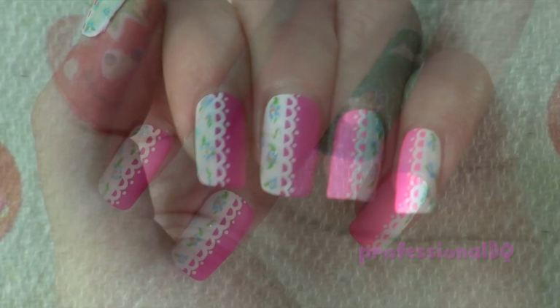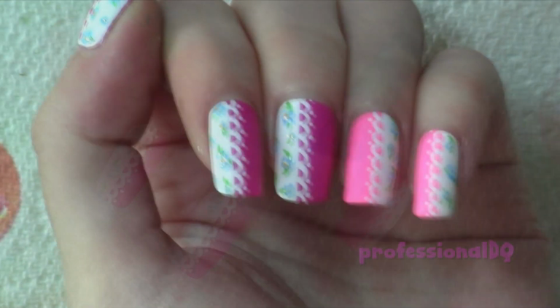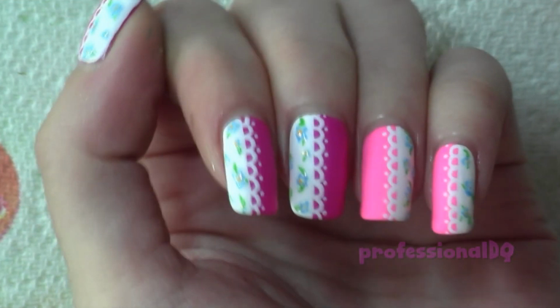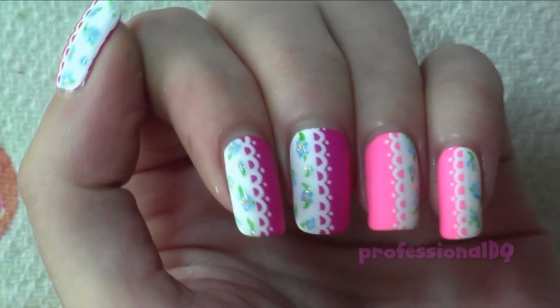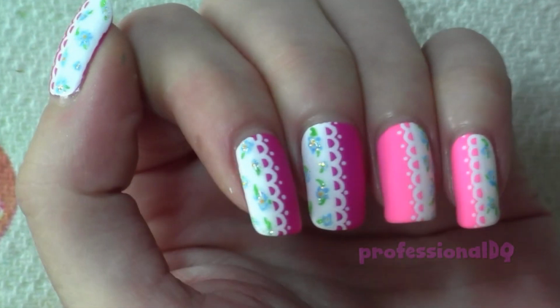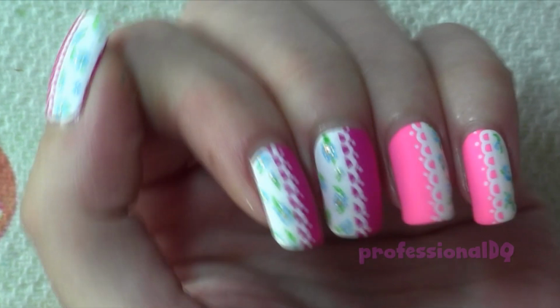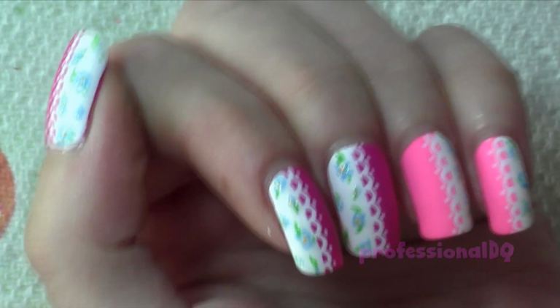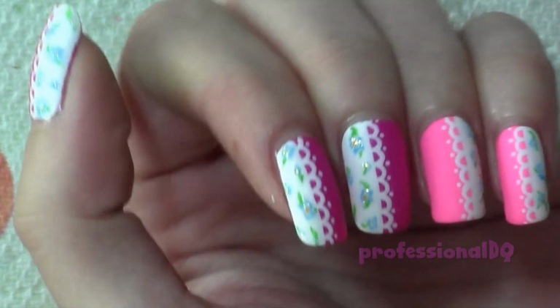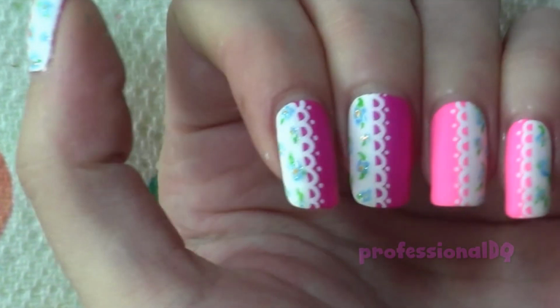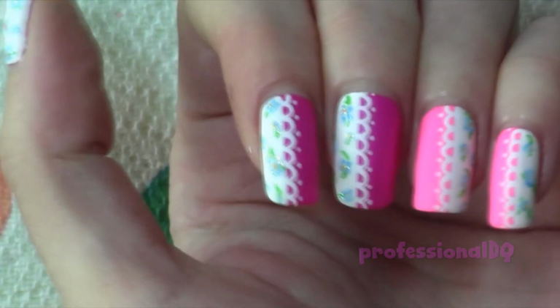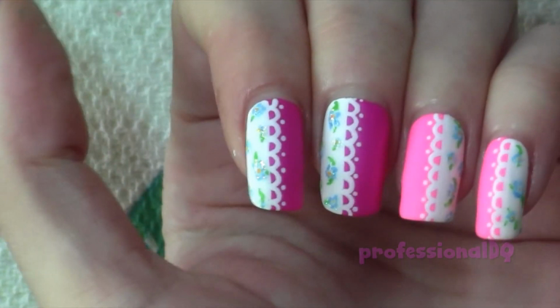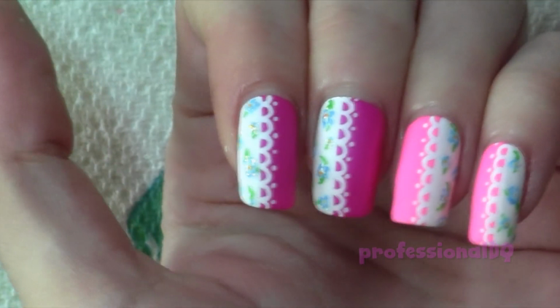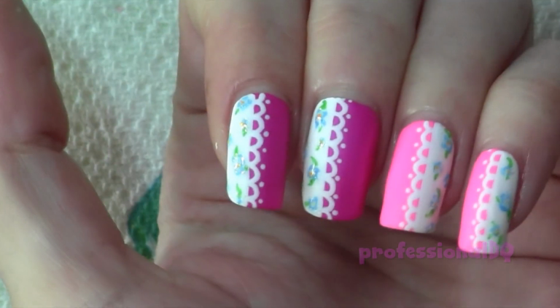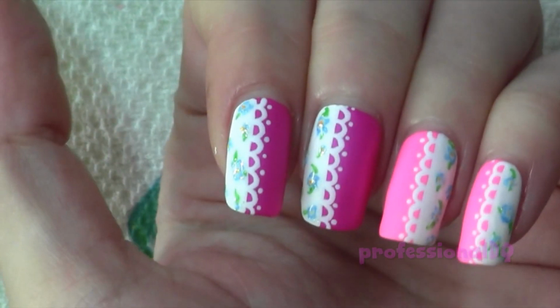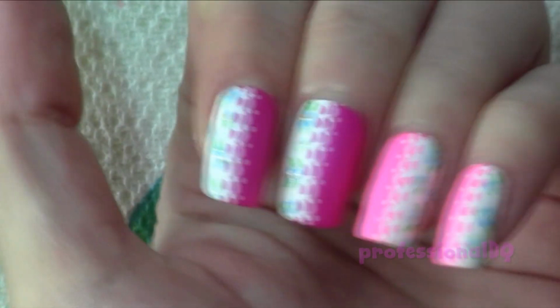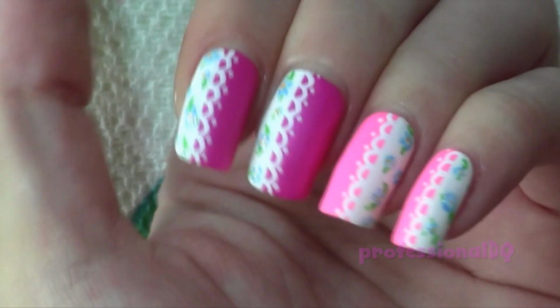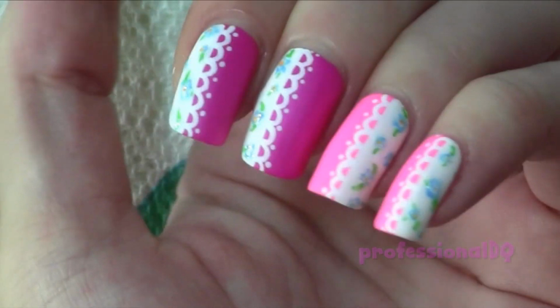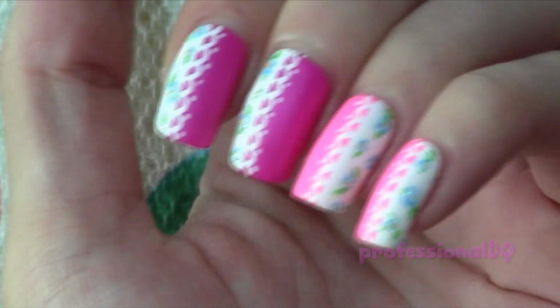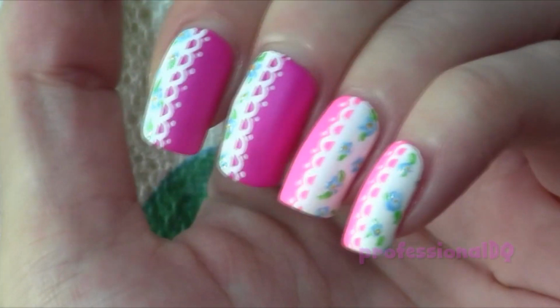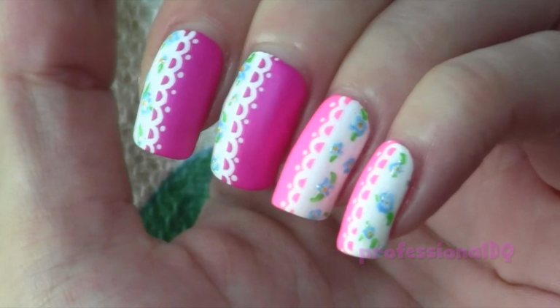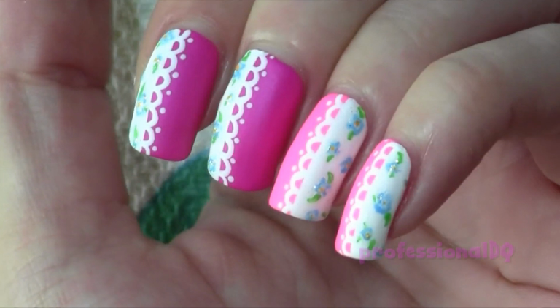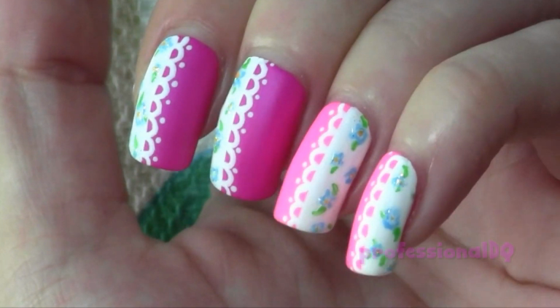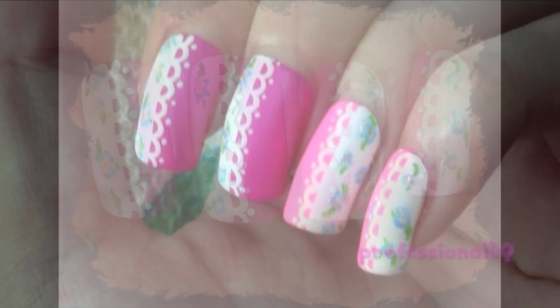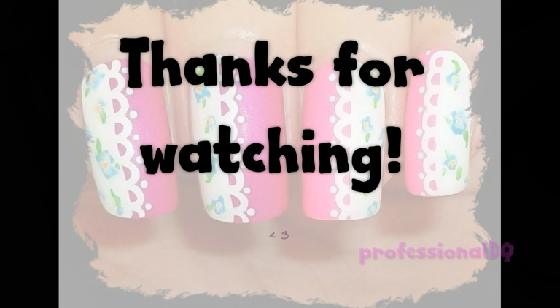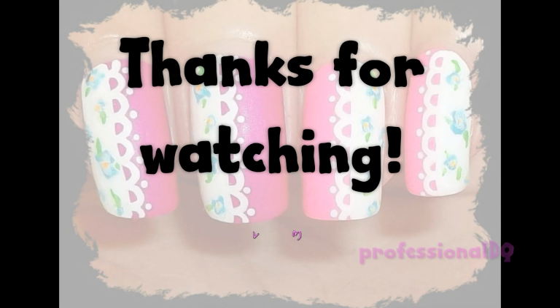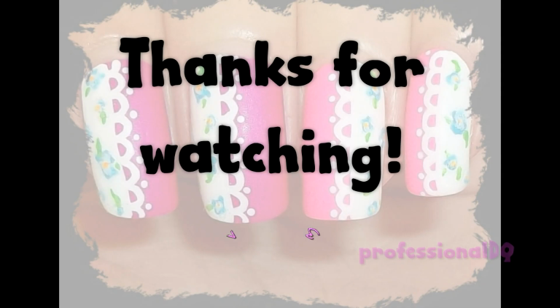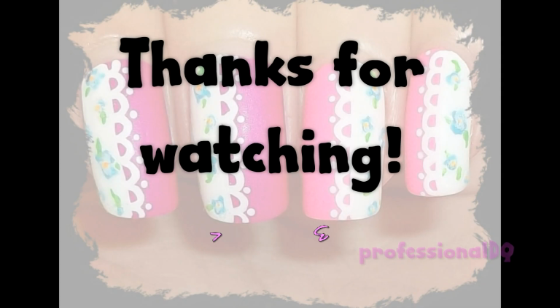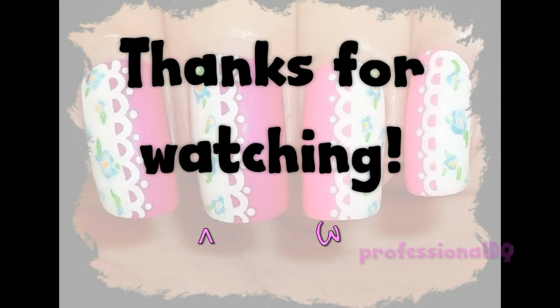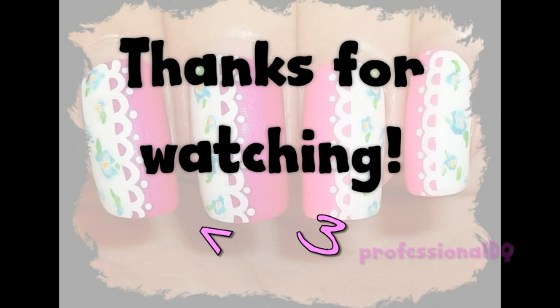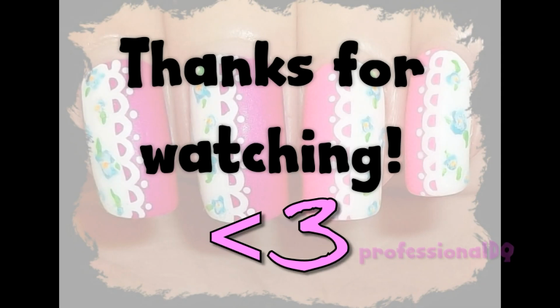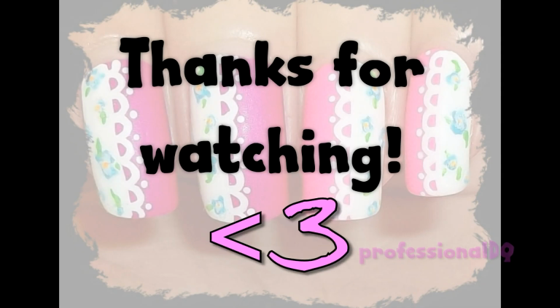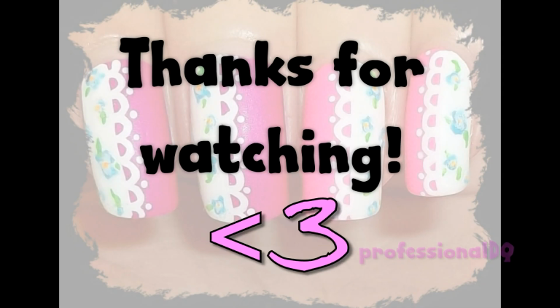And here they are, splendid! Thanks for watching, bye!